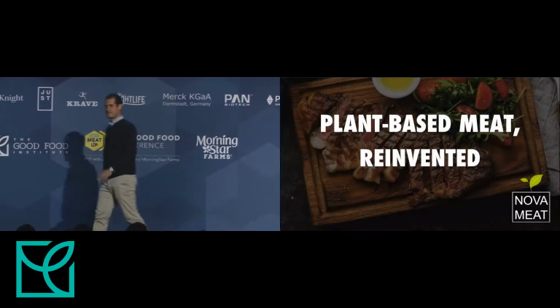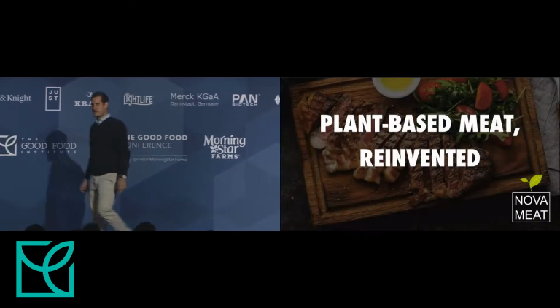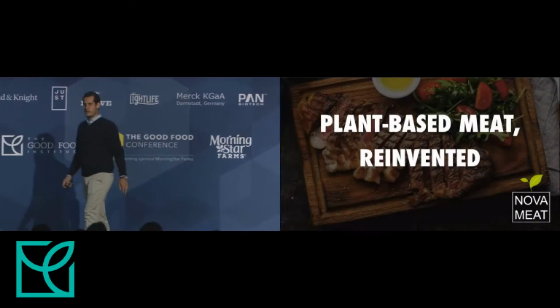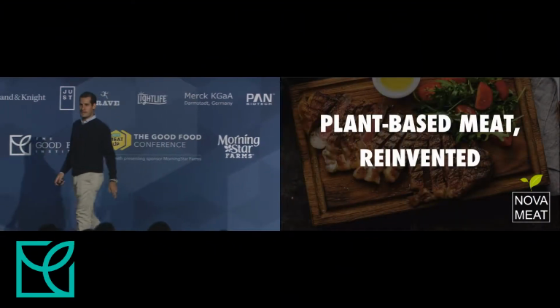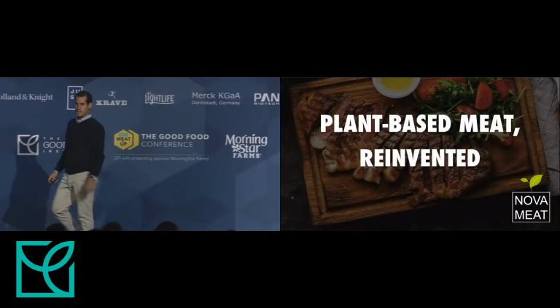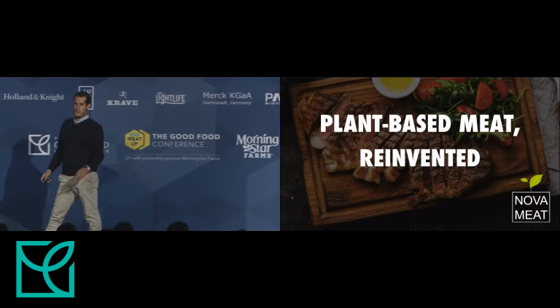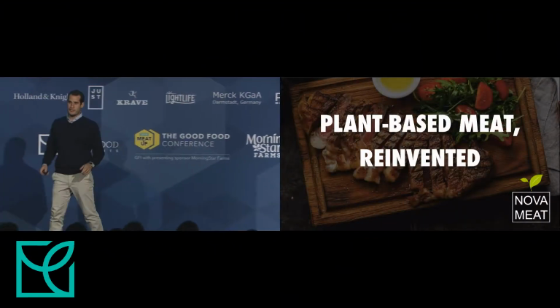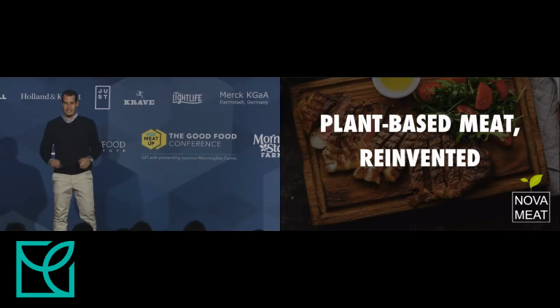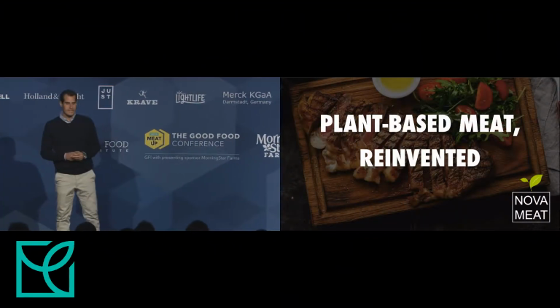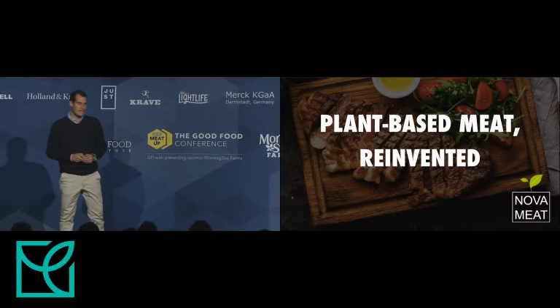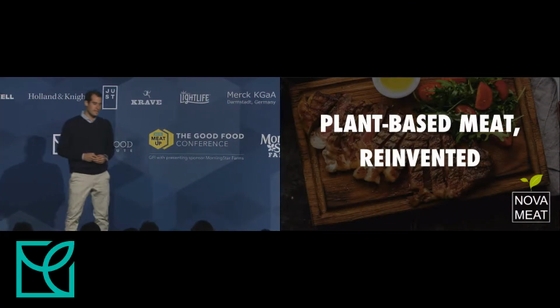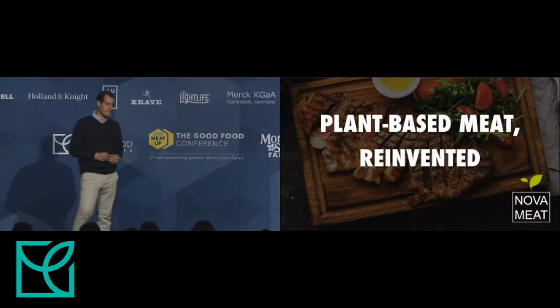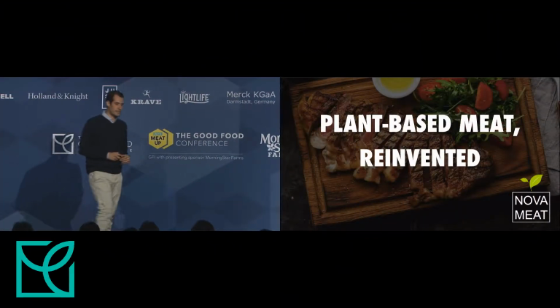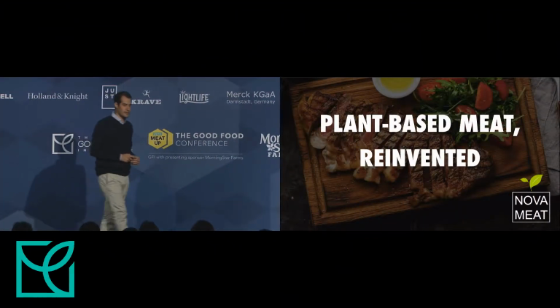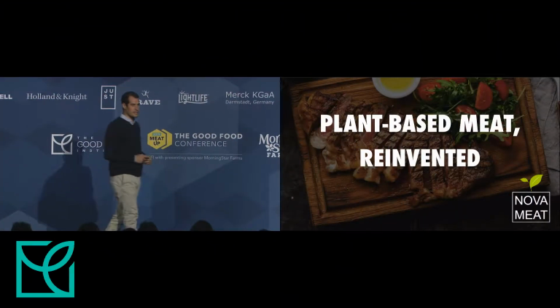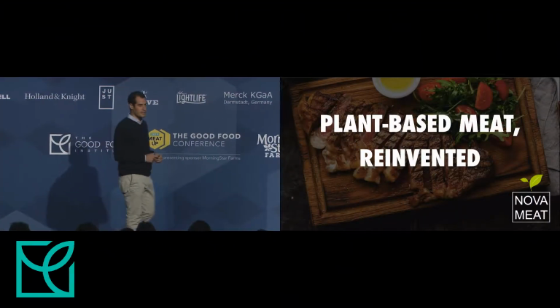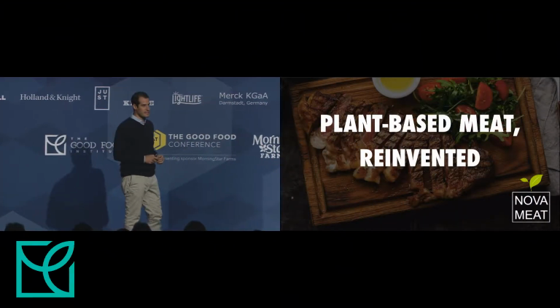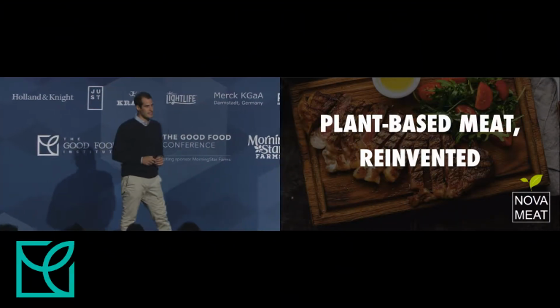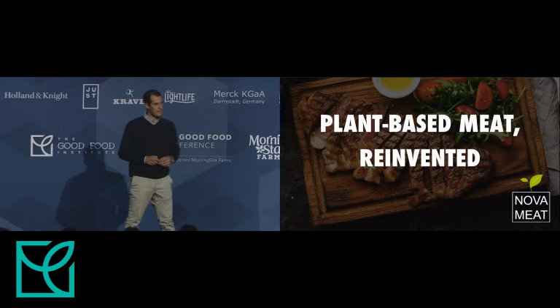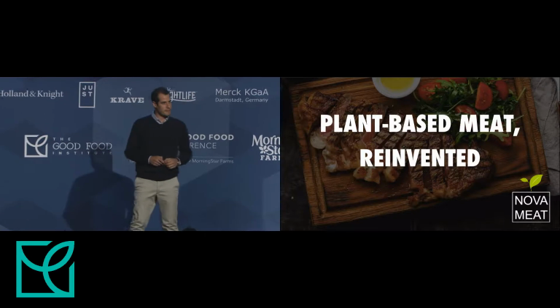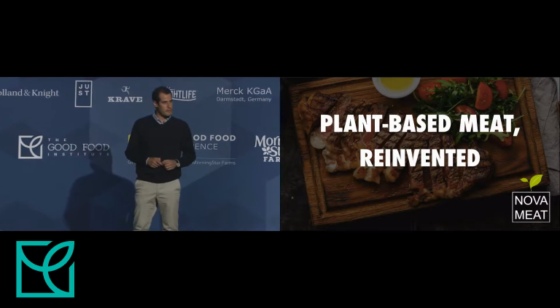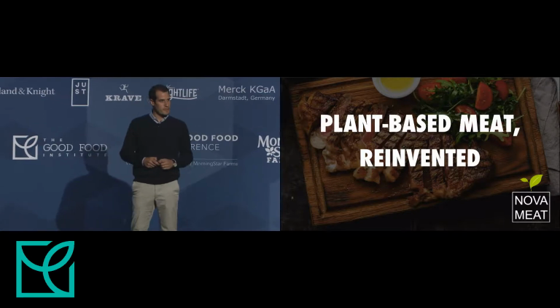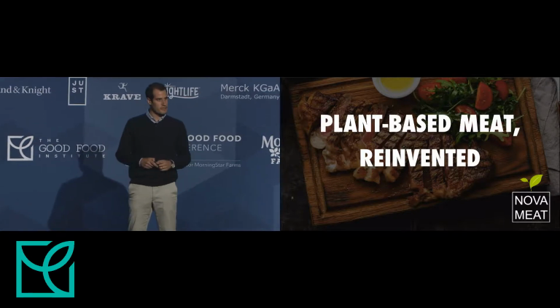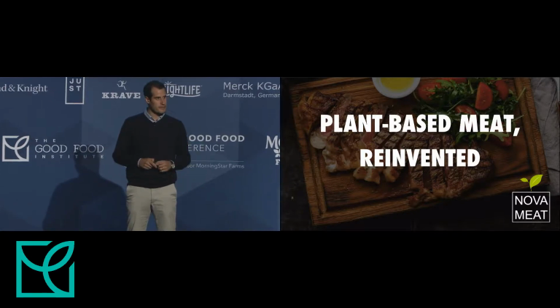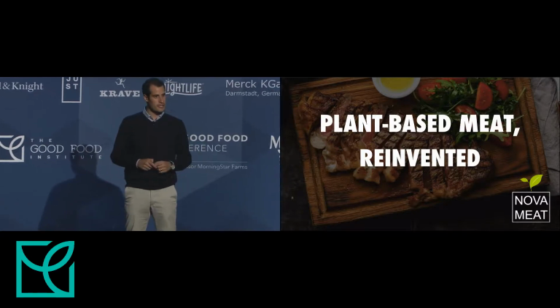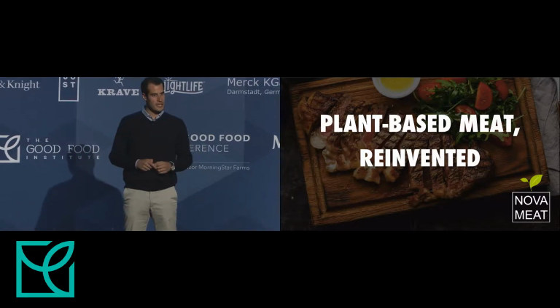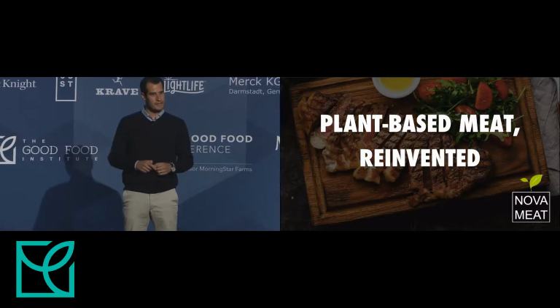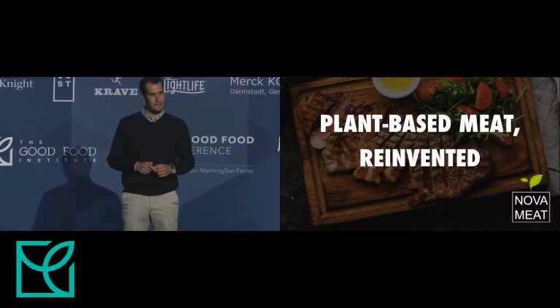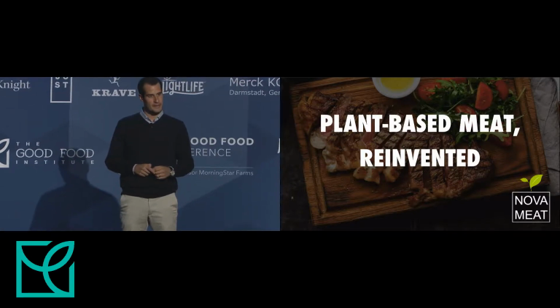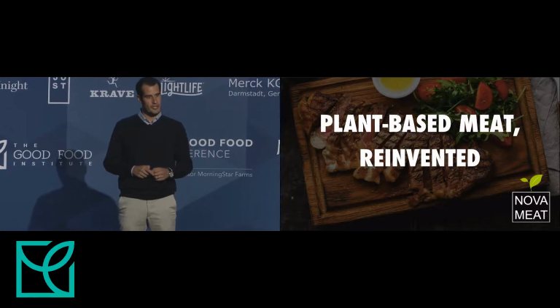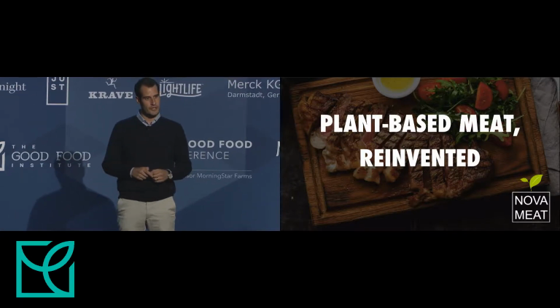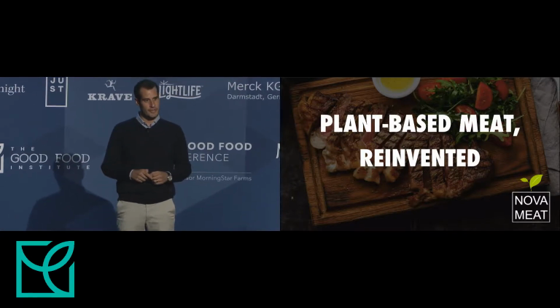Thank you. I'm Giuseppe Schonti. I am CEO and founder at NovaMeet. I'm a former professor in bioengineering and tissue engineering.